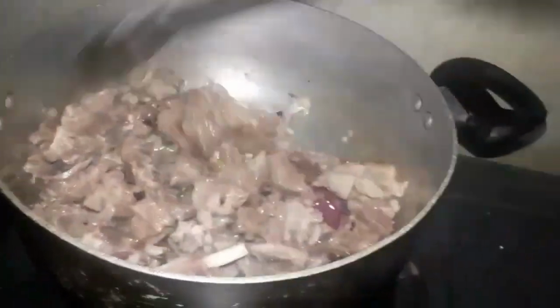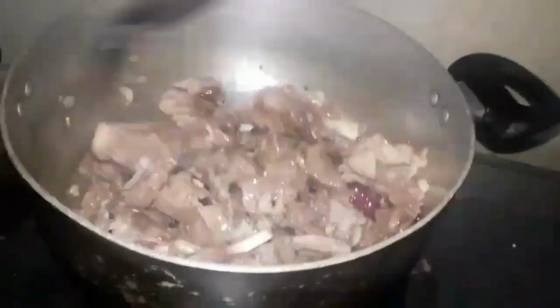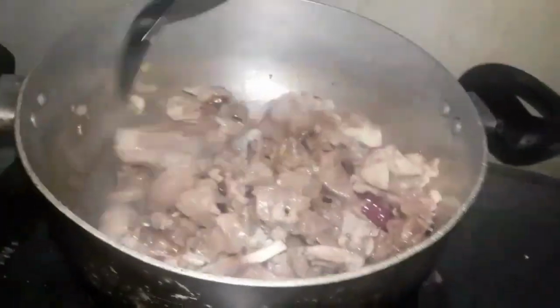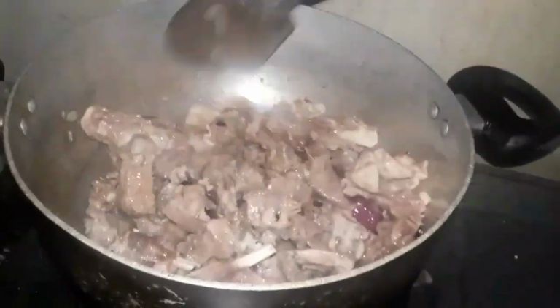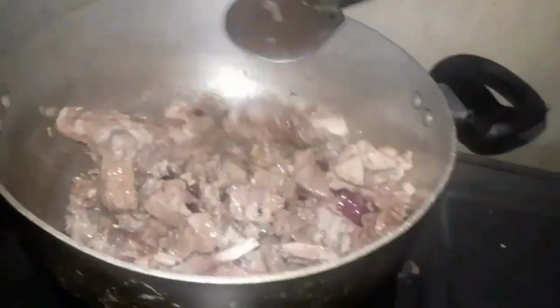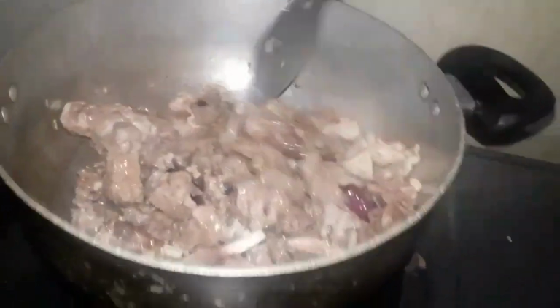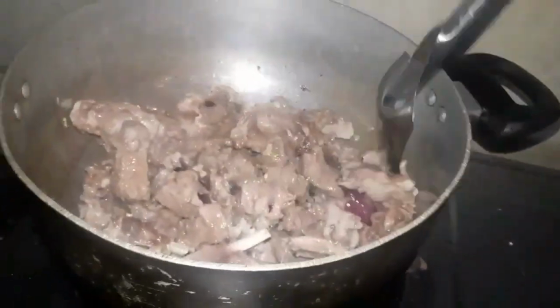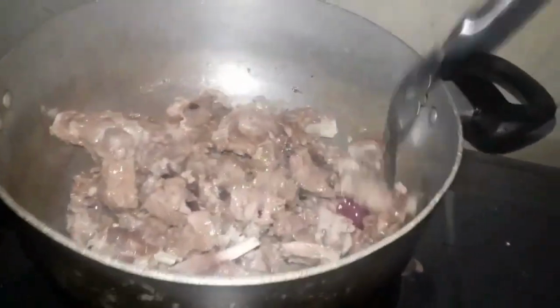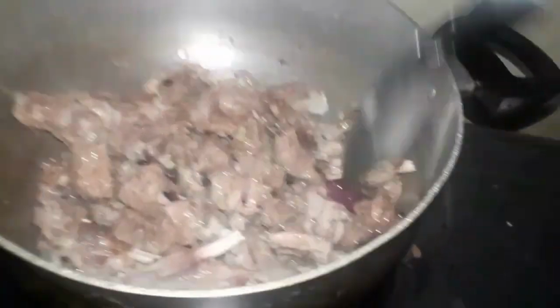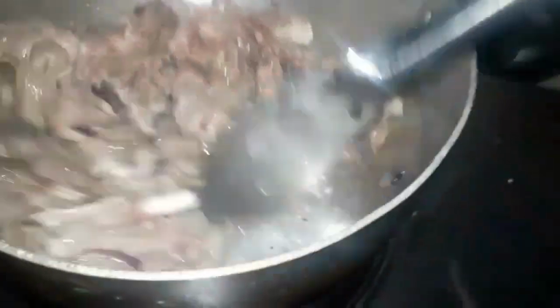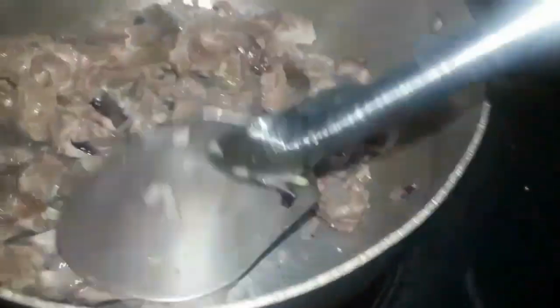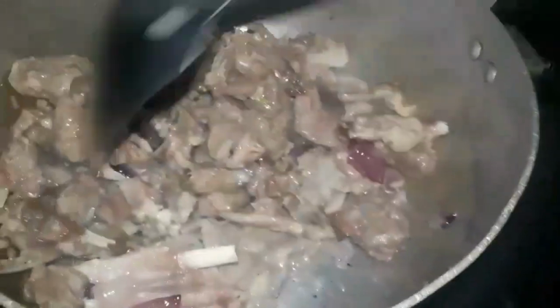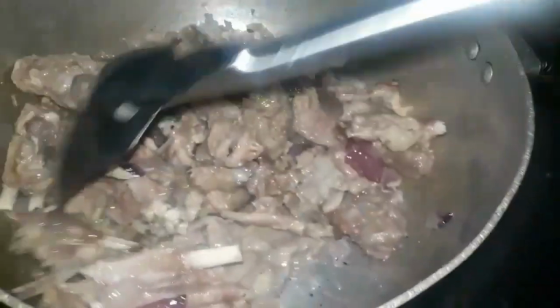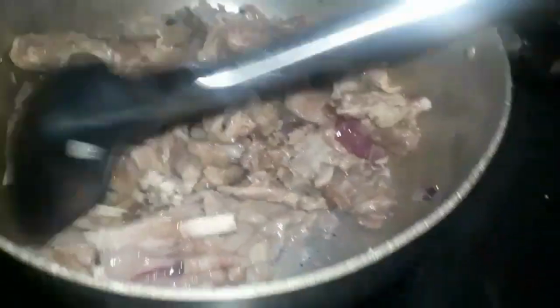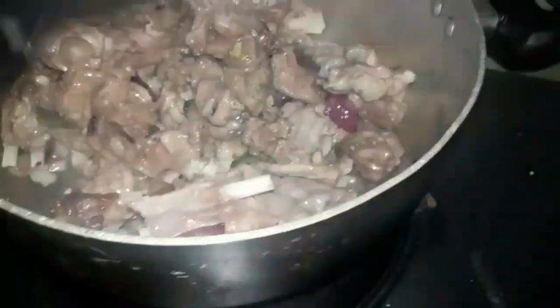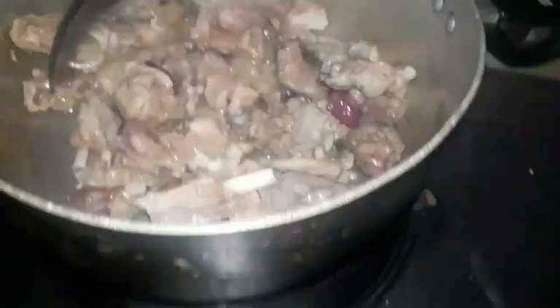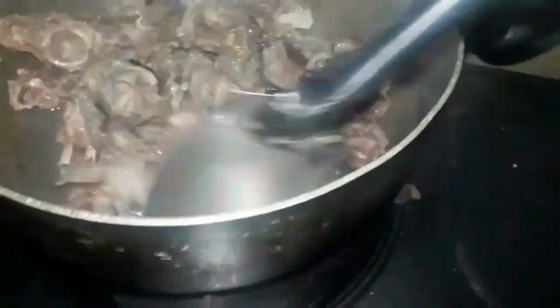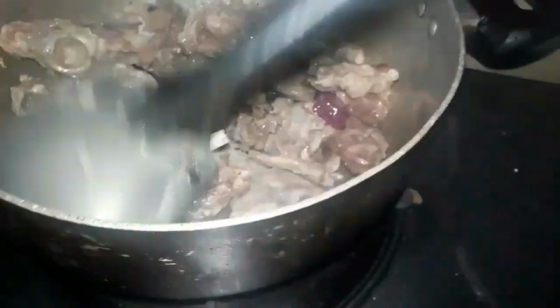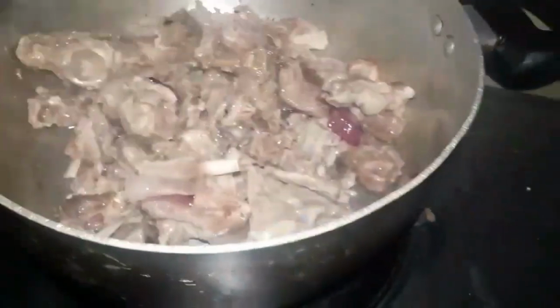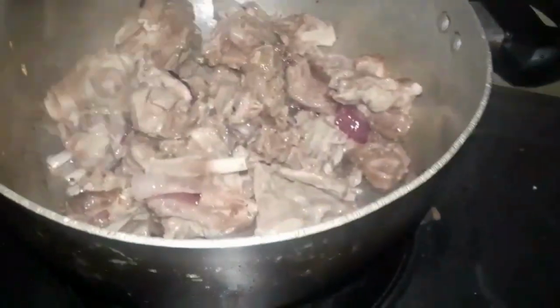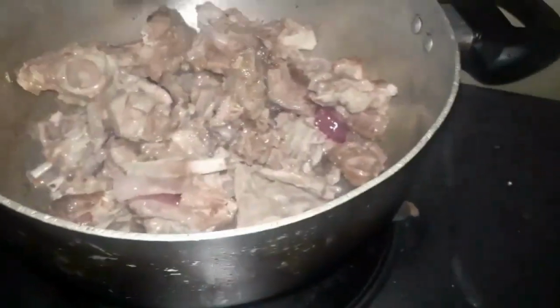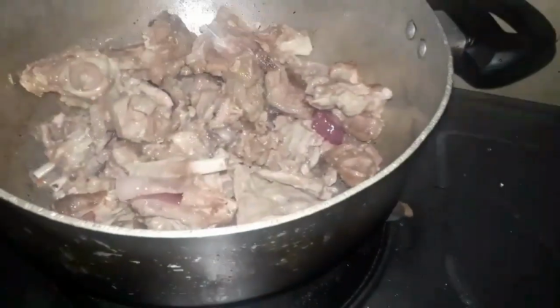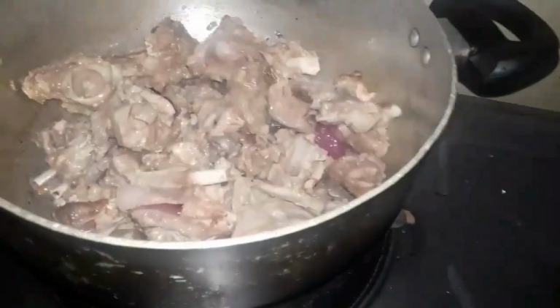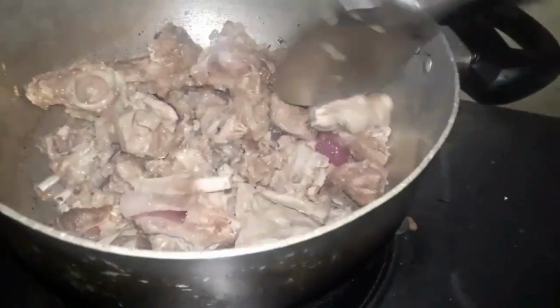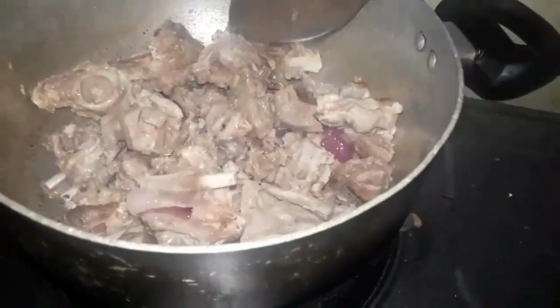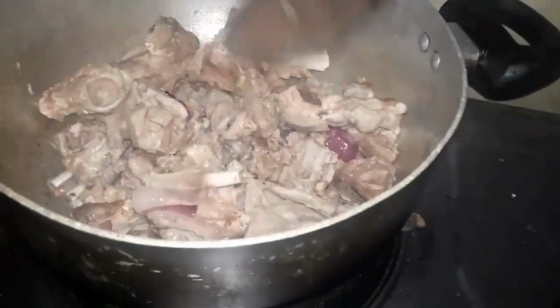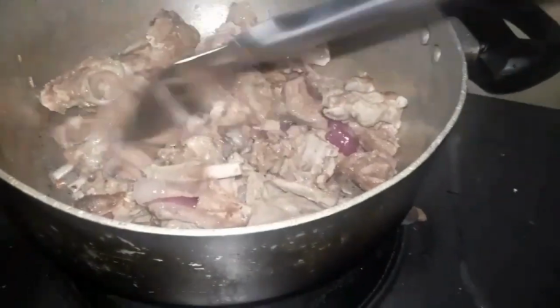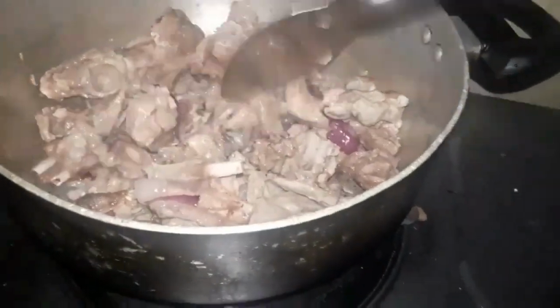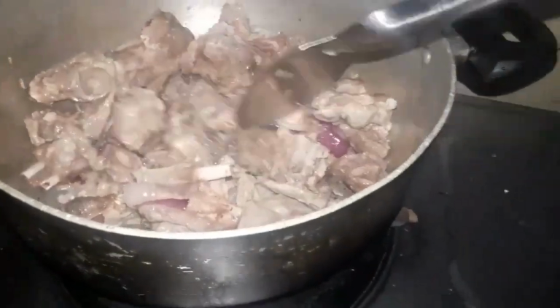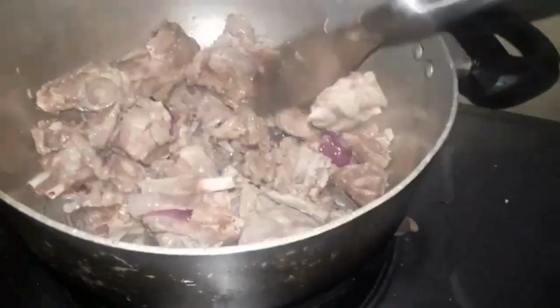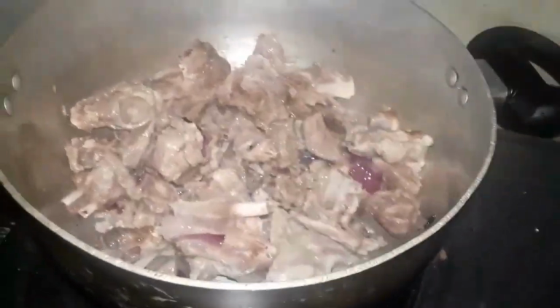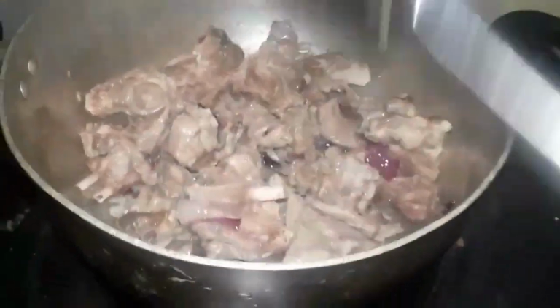After niyang mag-brown, ilagay na natin yung karne ng kambing na ating pinakuloan kahapon. Halu-haluin lang natin para manuot yung mantika at manuot yung lasa ng sibuyas at bawang sa karne. Haluin natin.